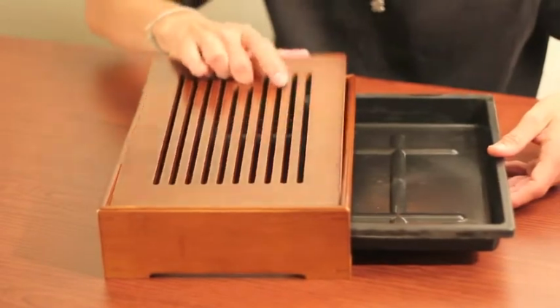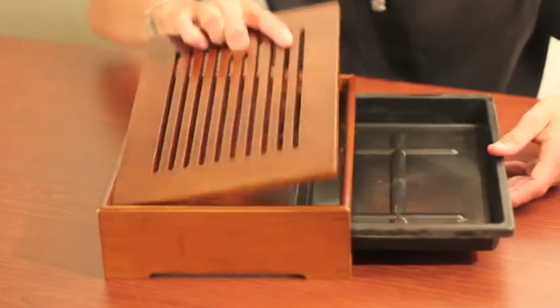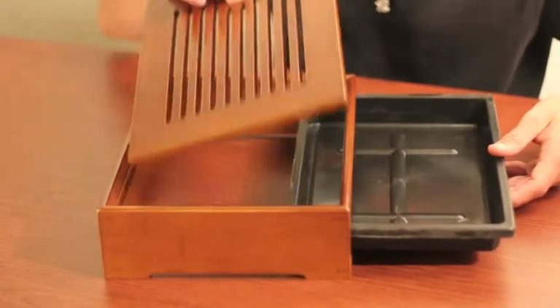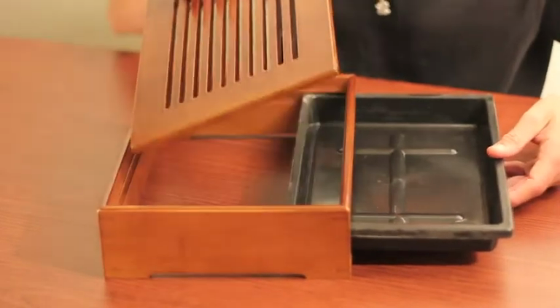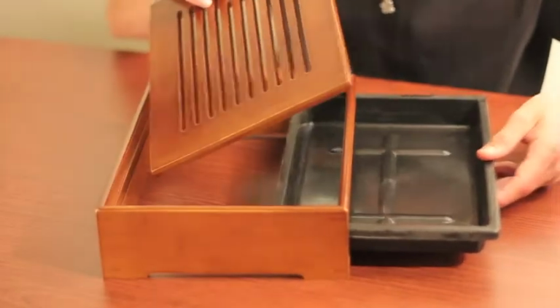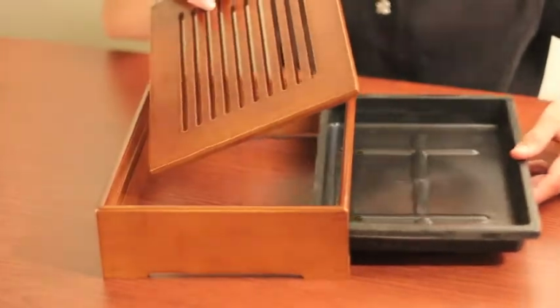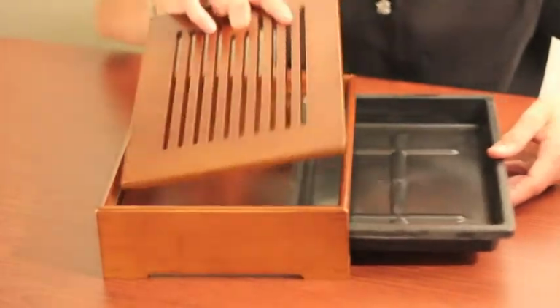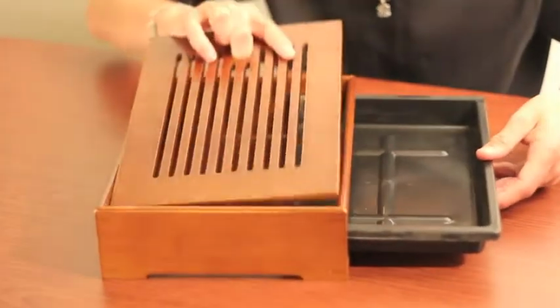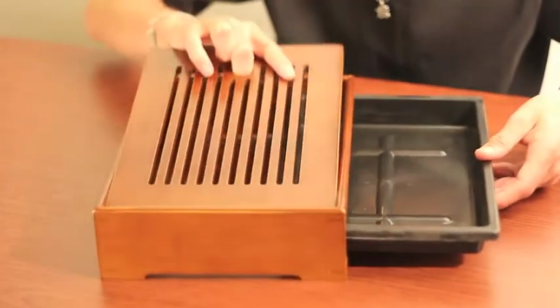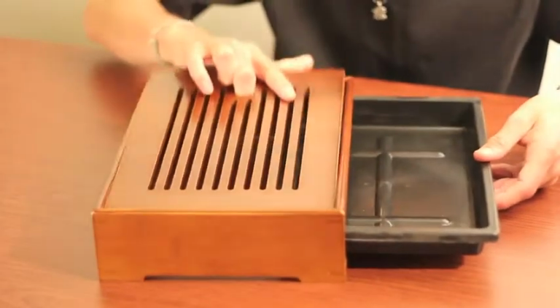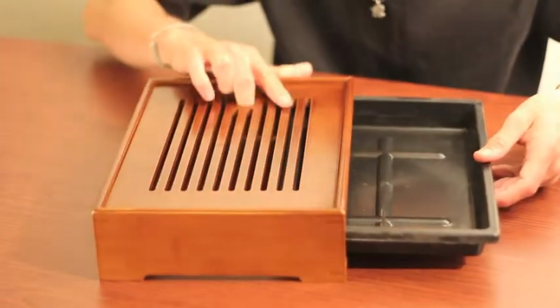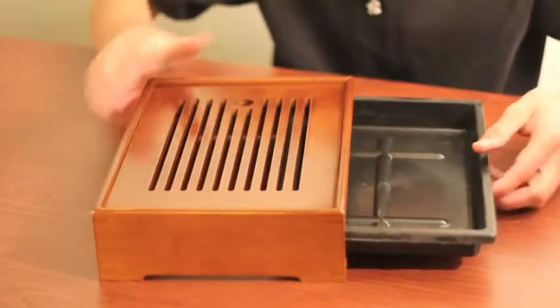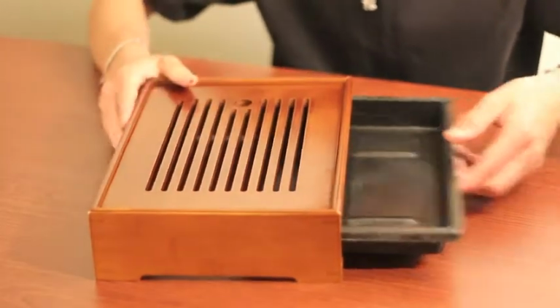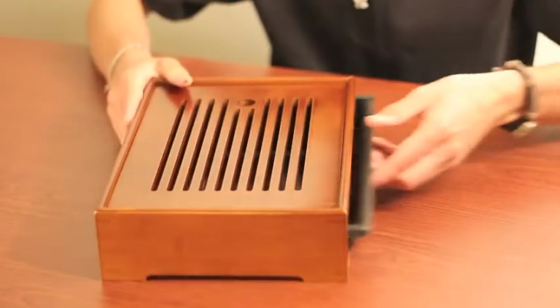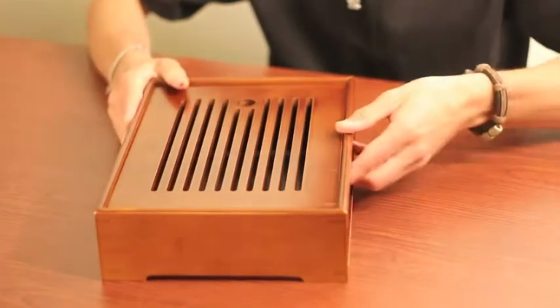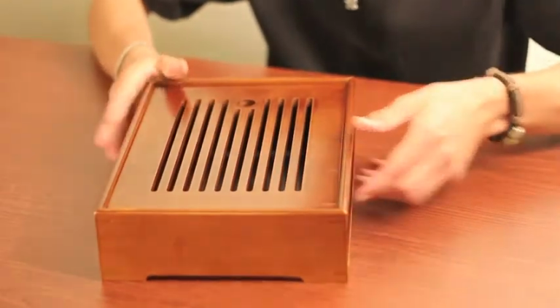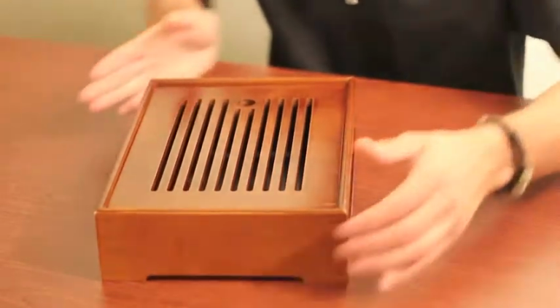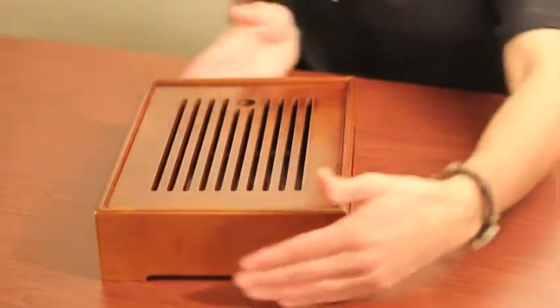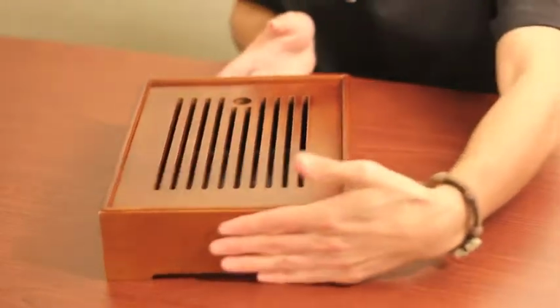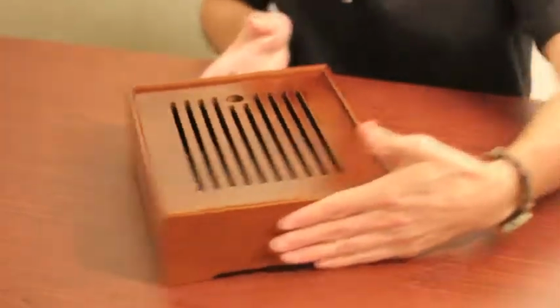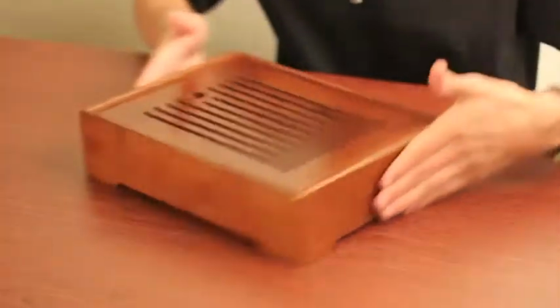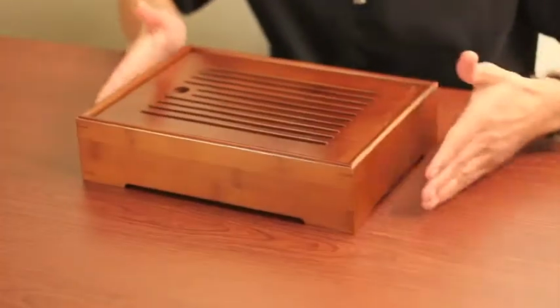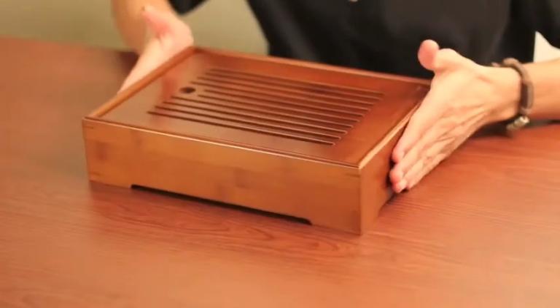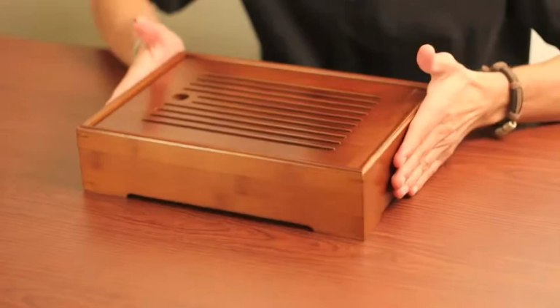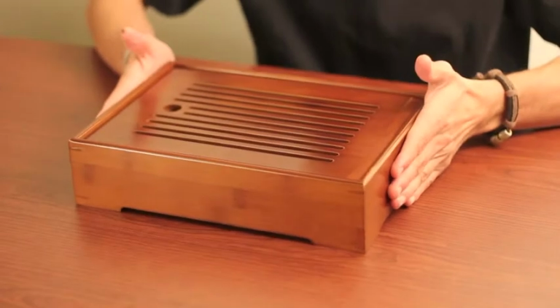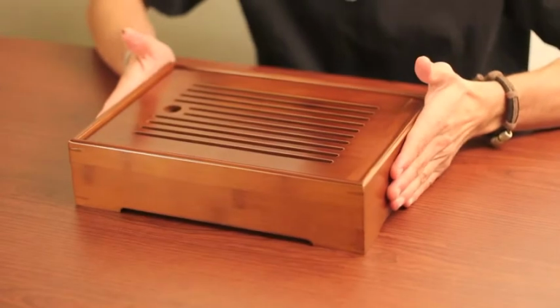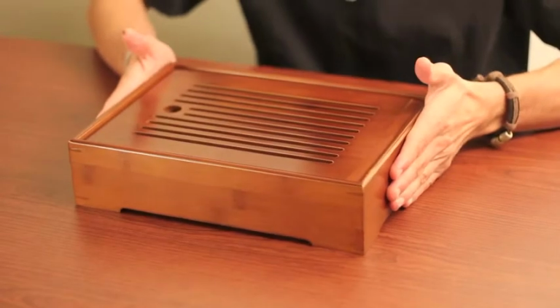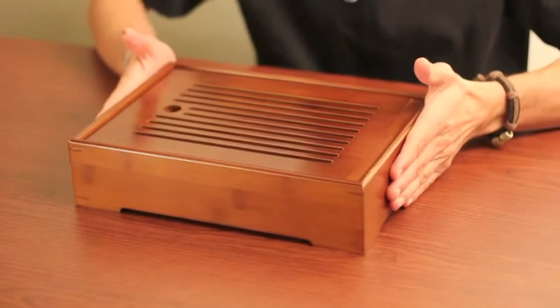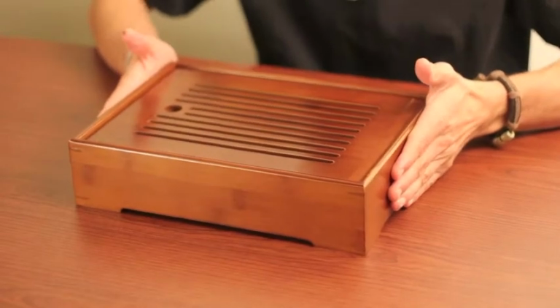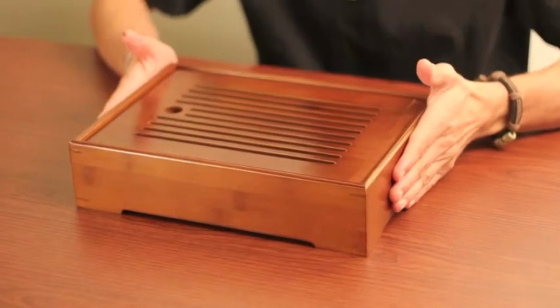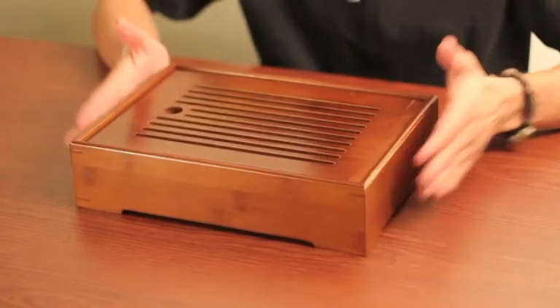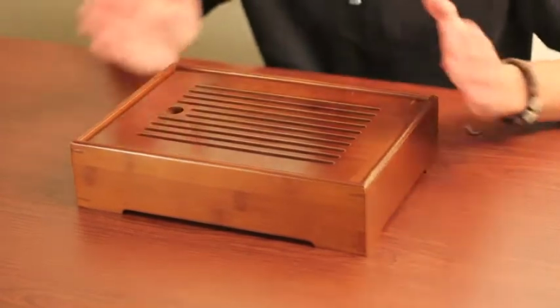So the top comes off and this is a good sized tray for a fat tea sesh, pour with a lot of friends. Enjoy.